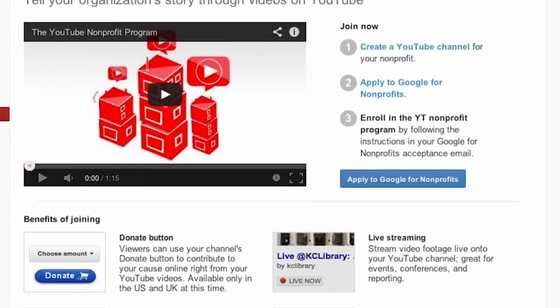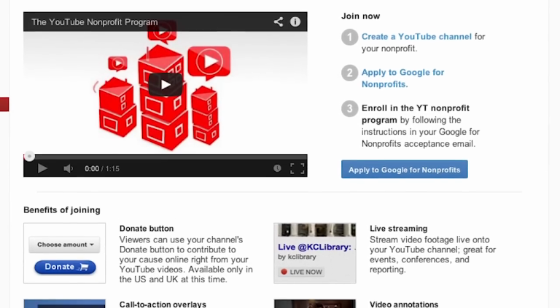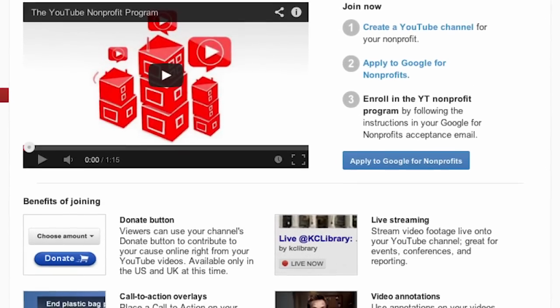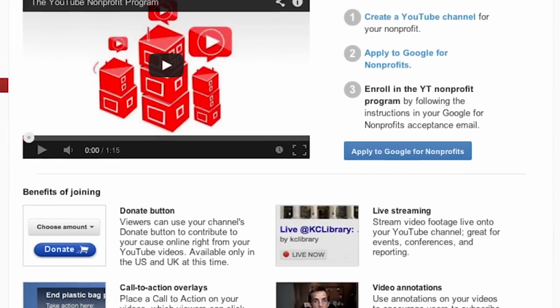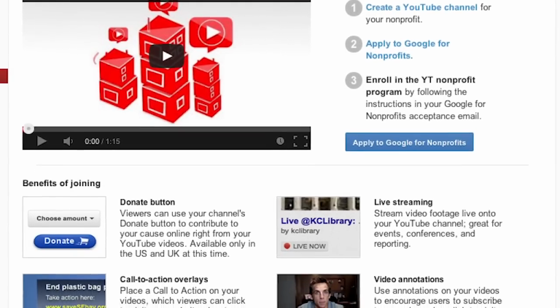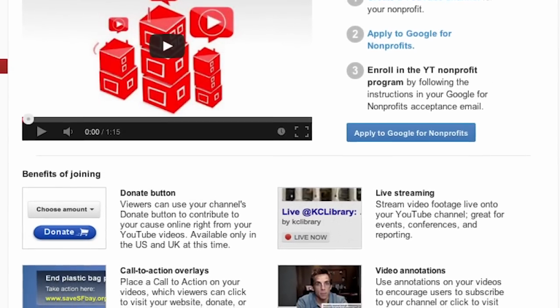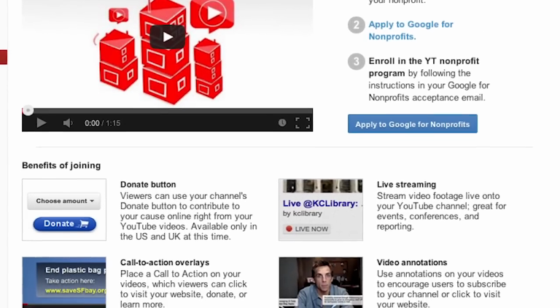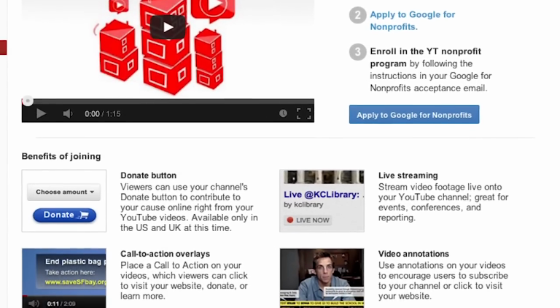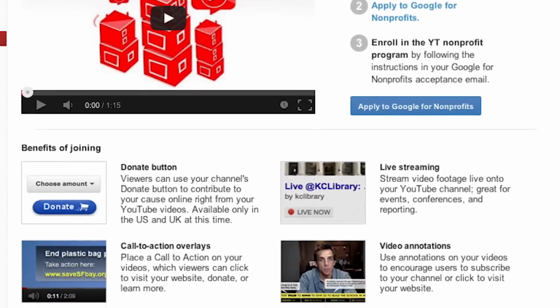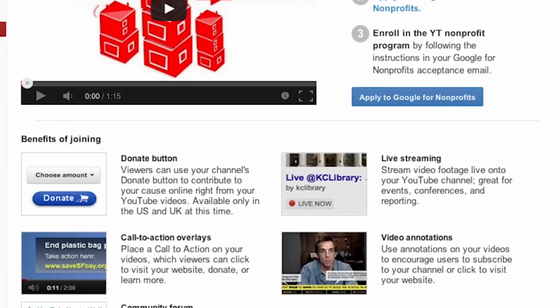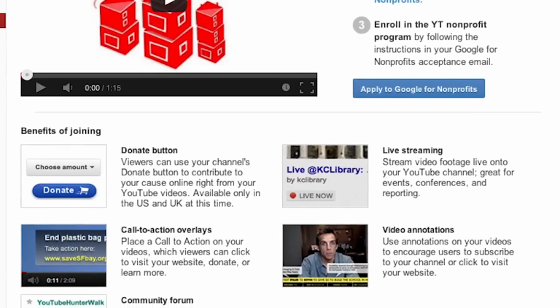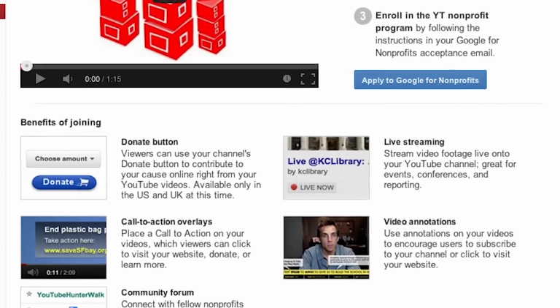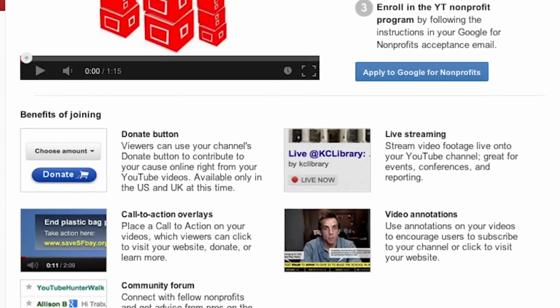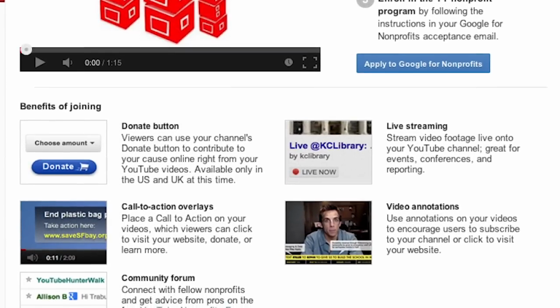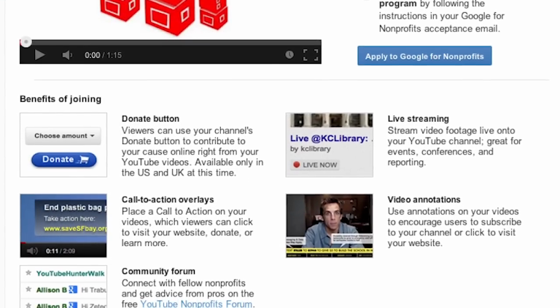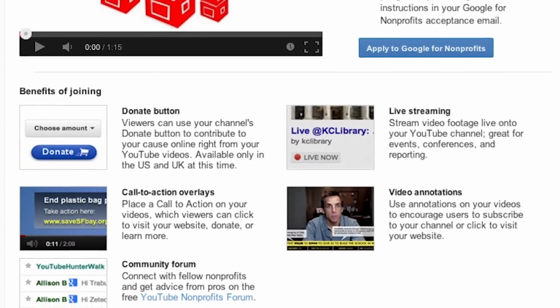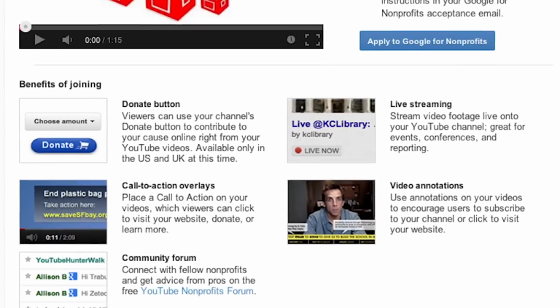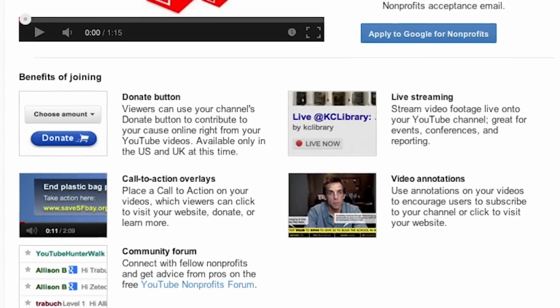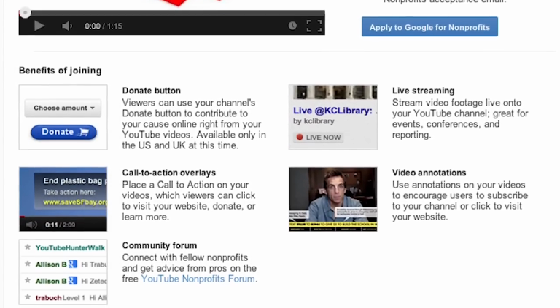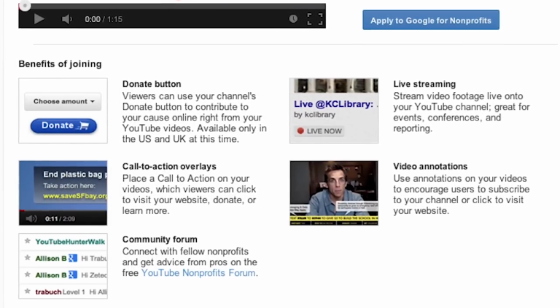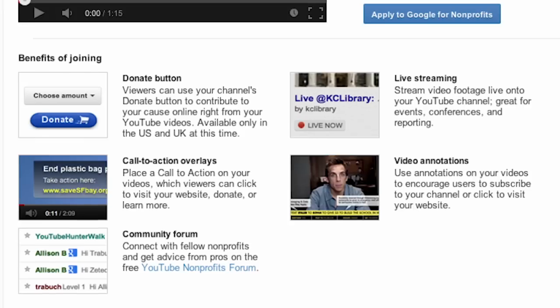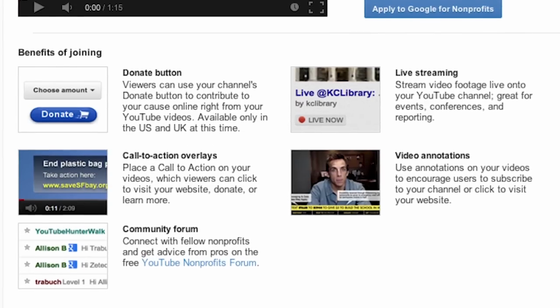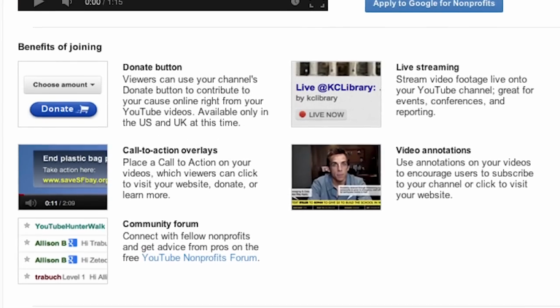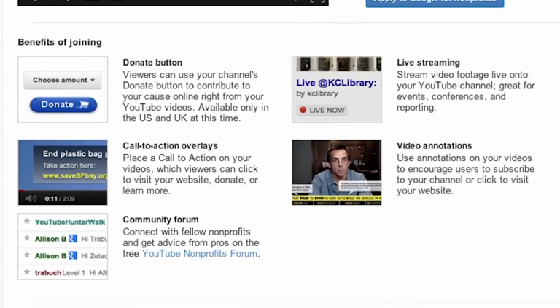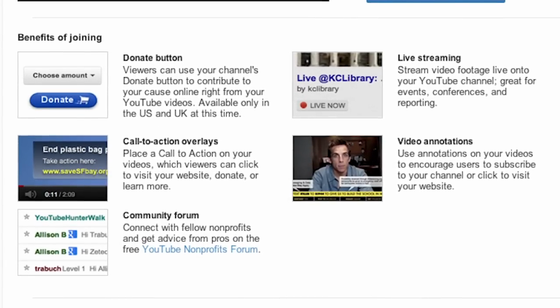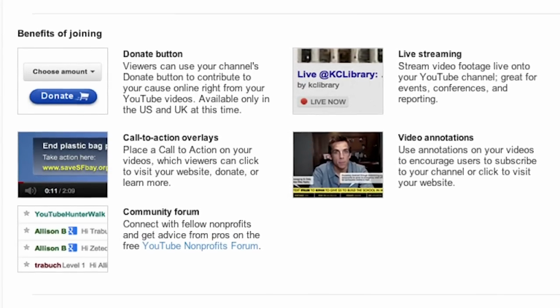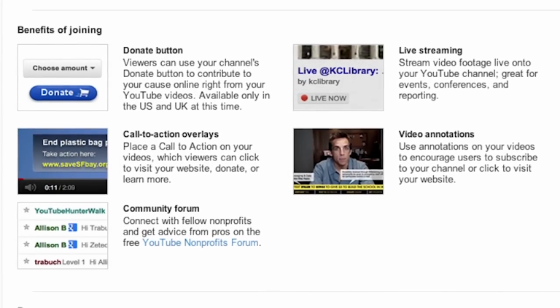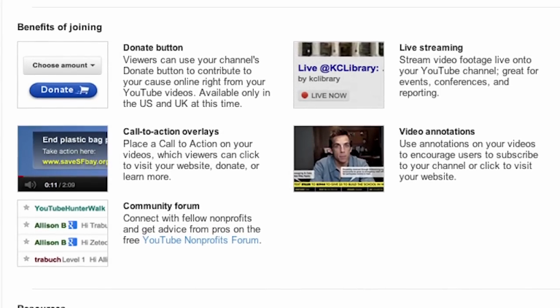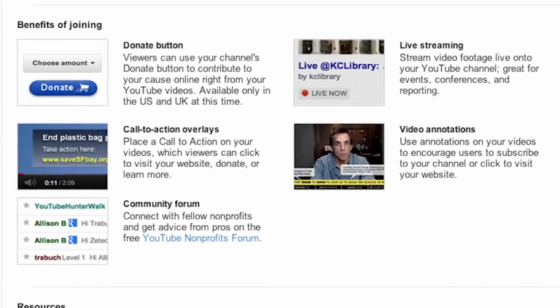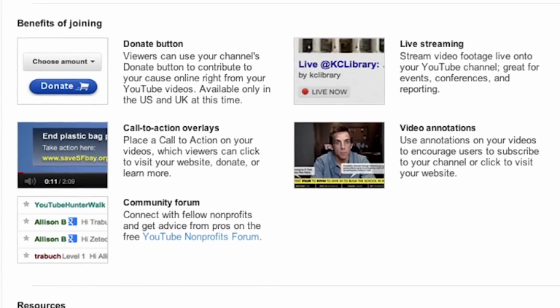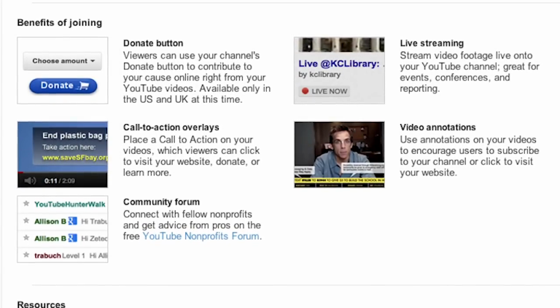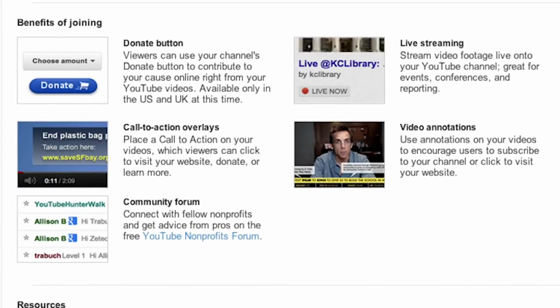The YouTube Nonprofit Program allows you to activate your cause, broadcast a compelling story, and launch an effective campaign via YouTube.